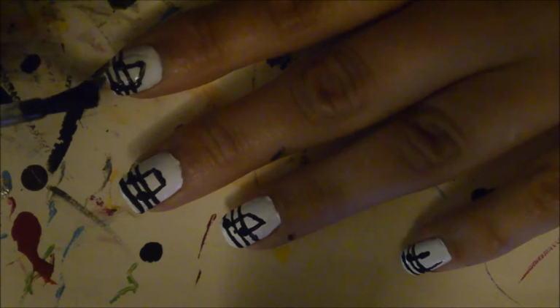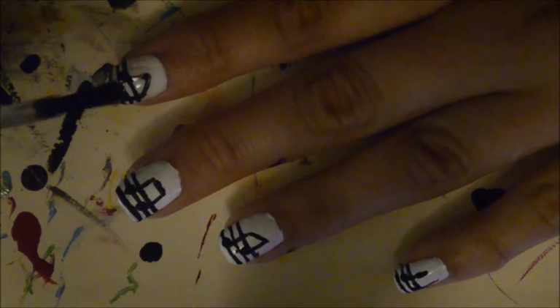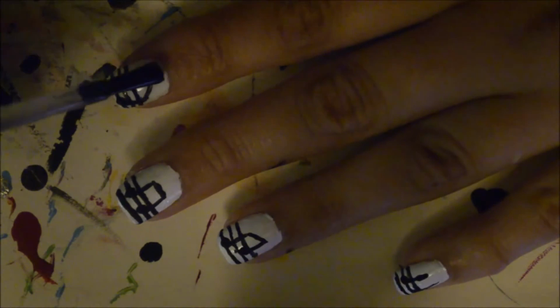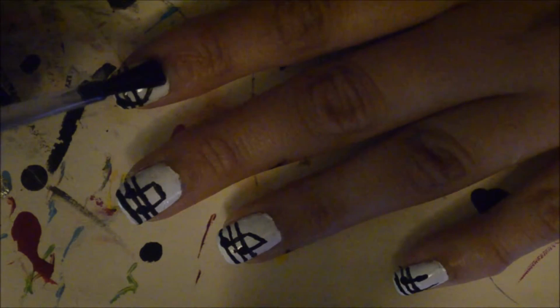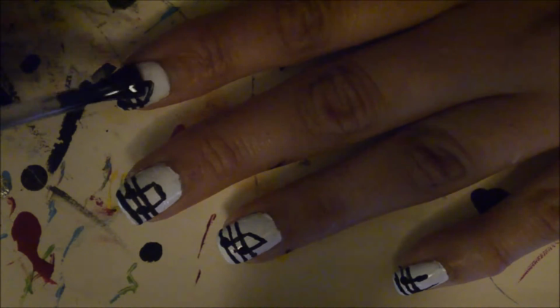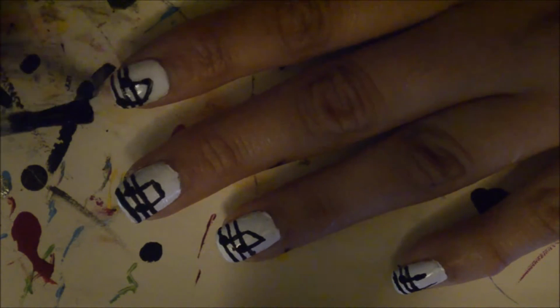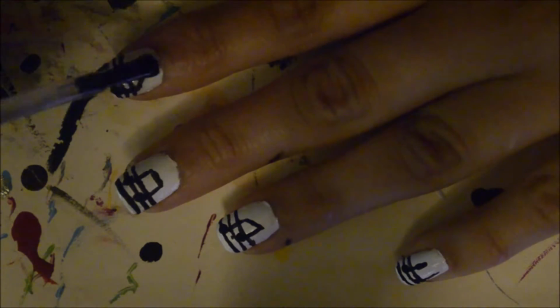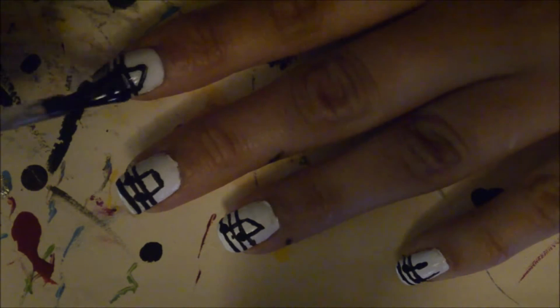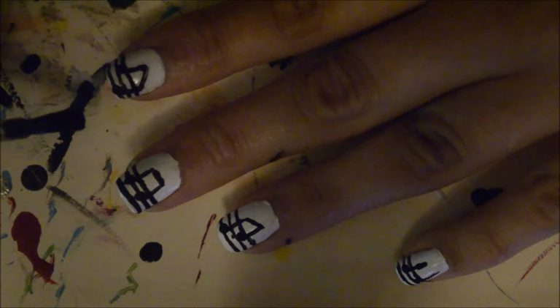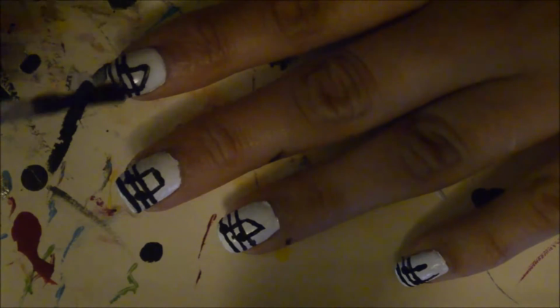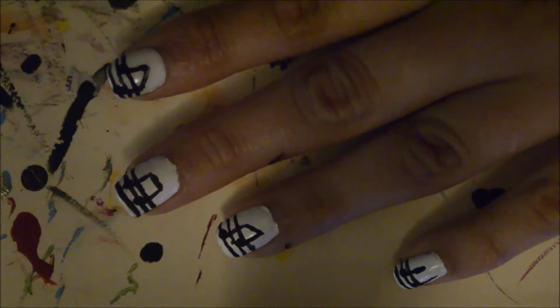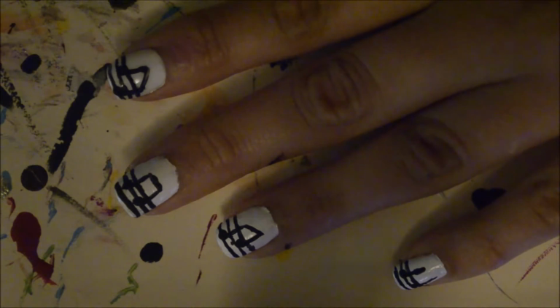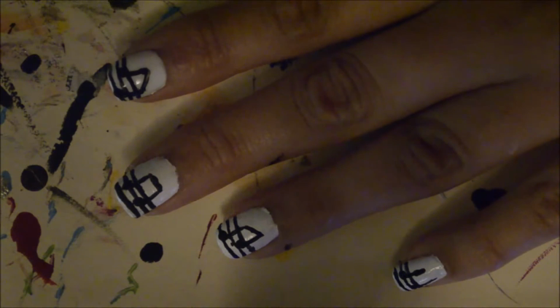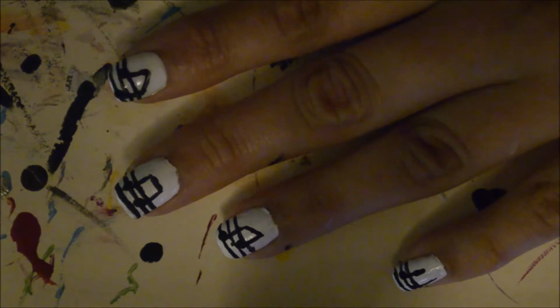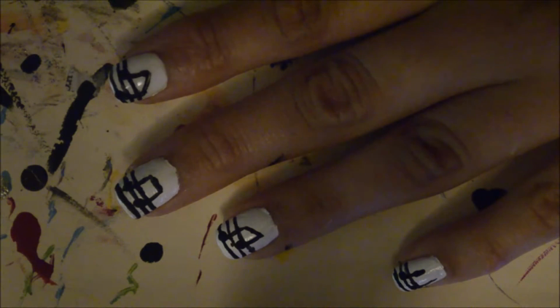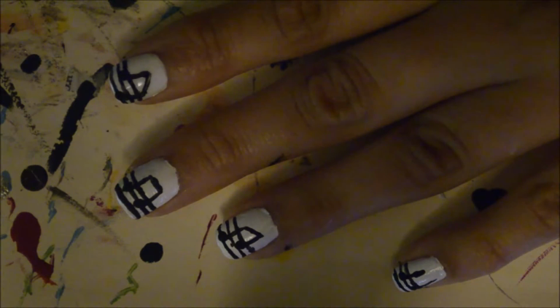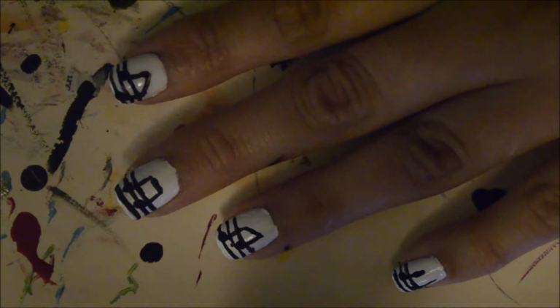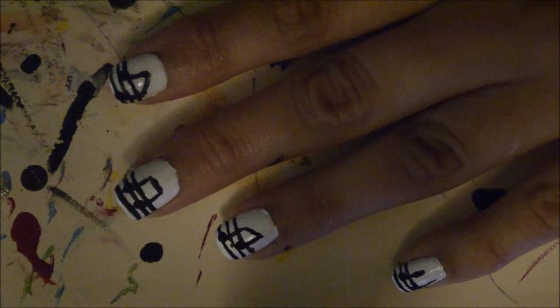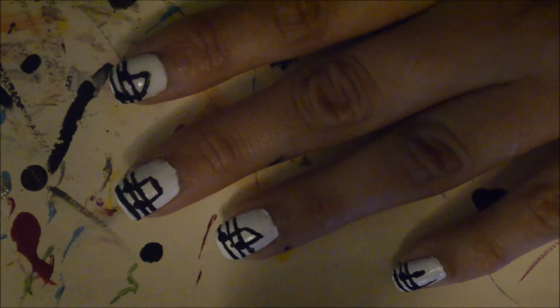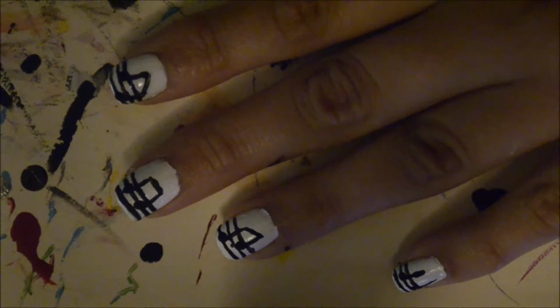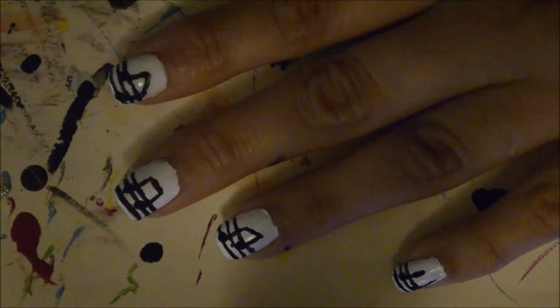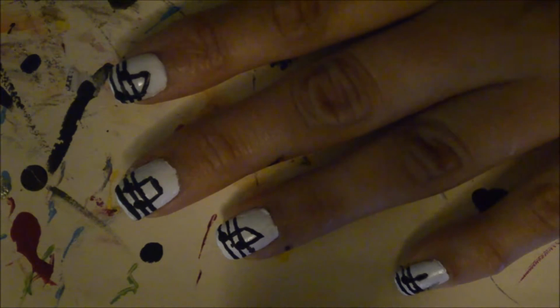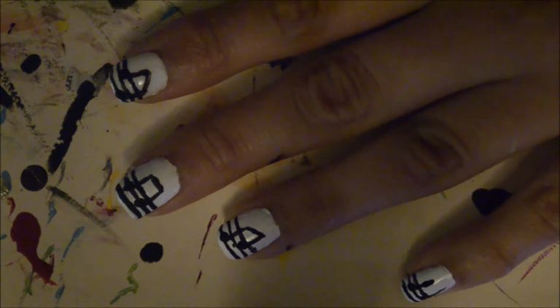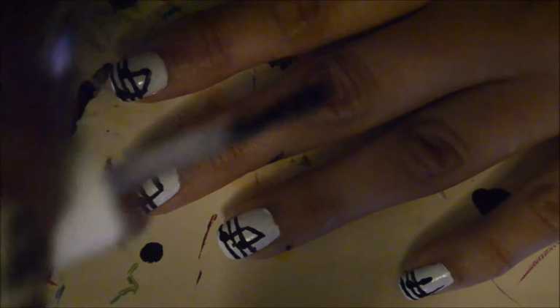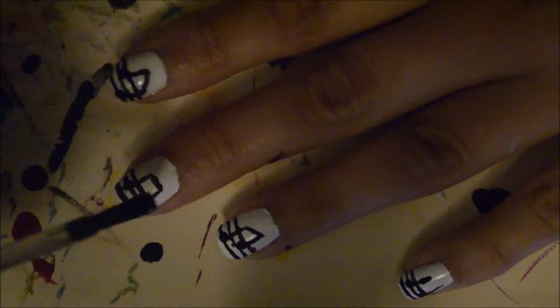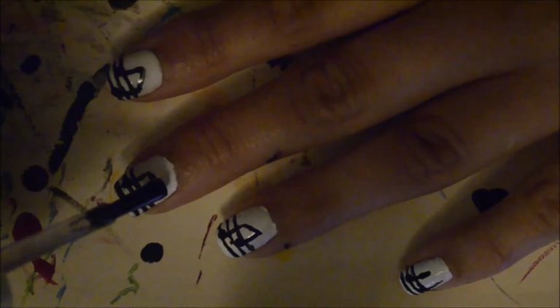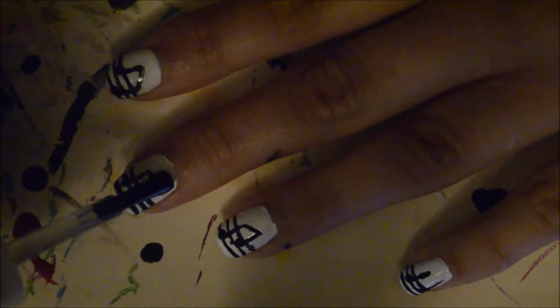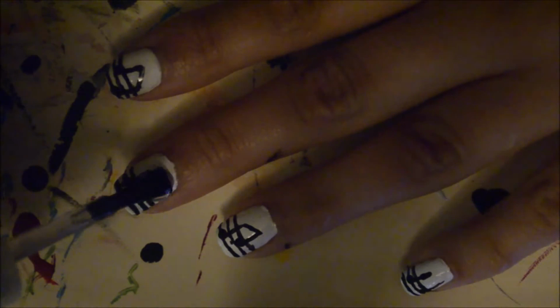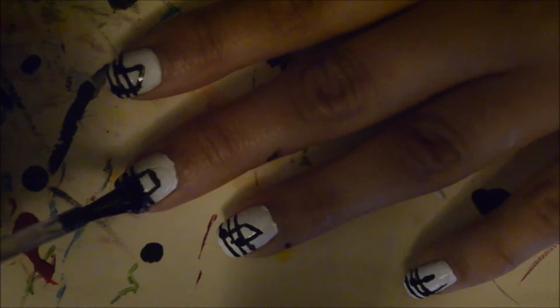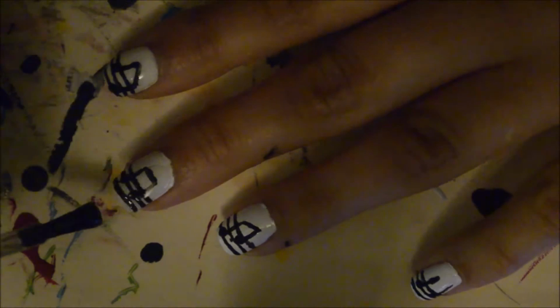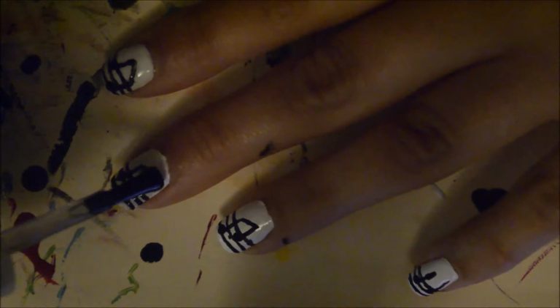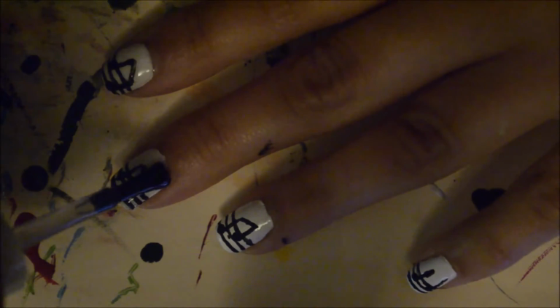Here I'm just applying my top coat because I like the way it turned out. This helps seal in my manicure for a little while longer.